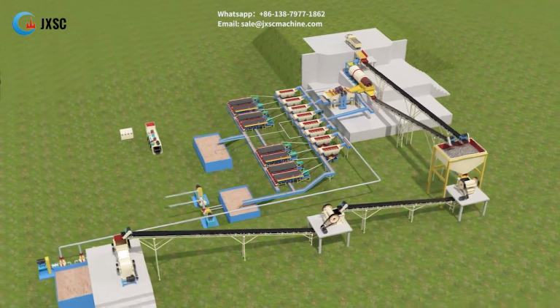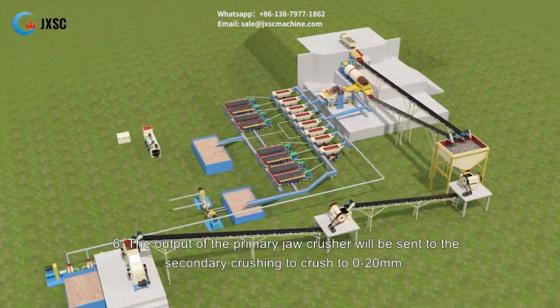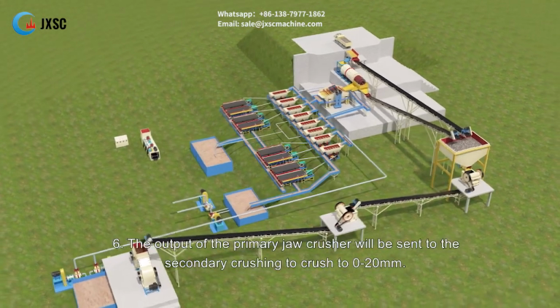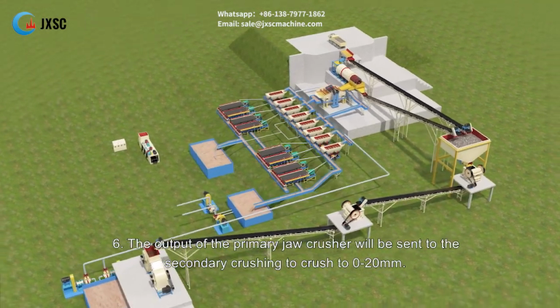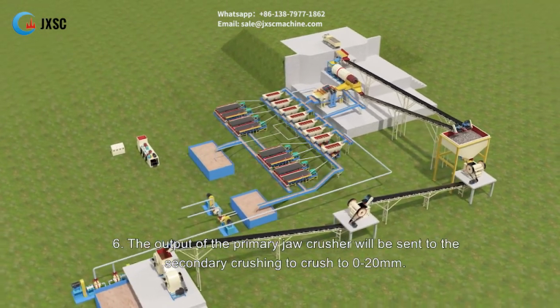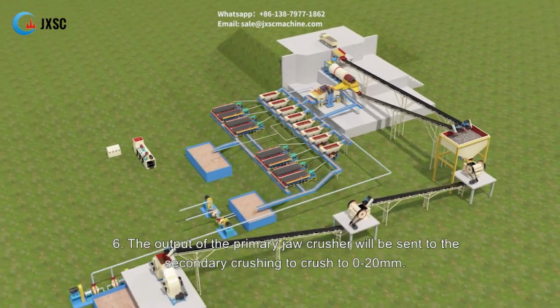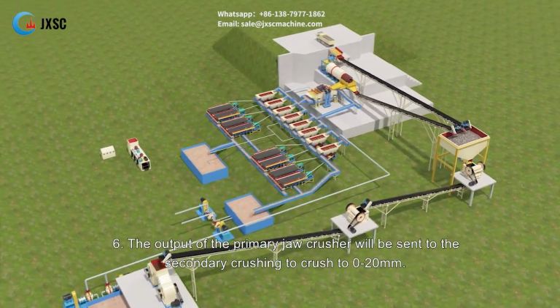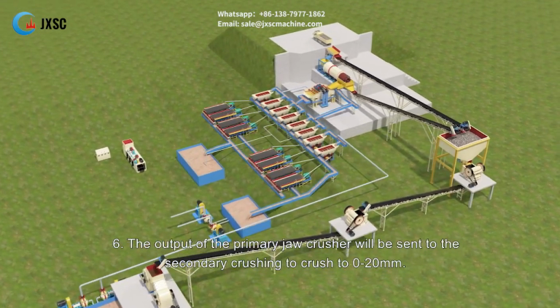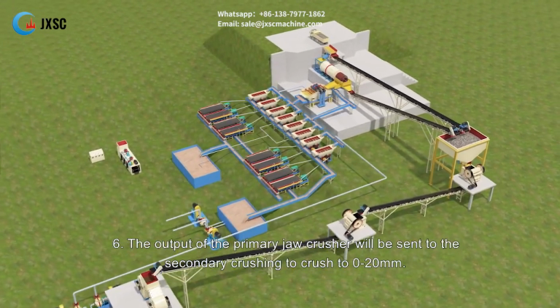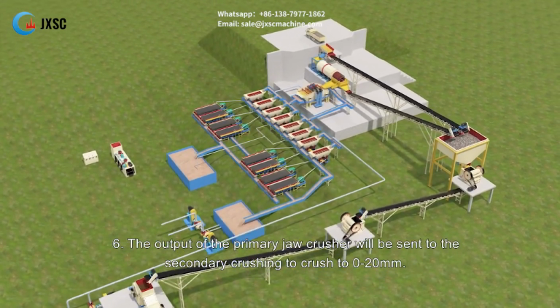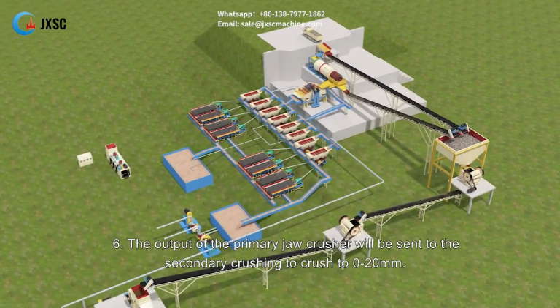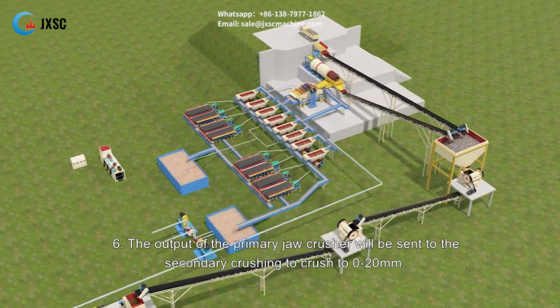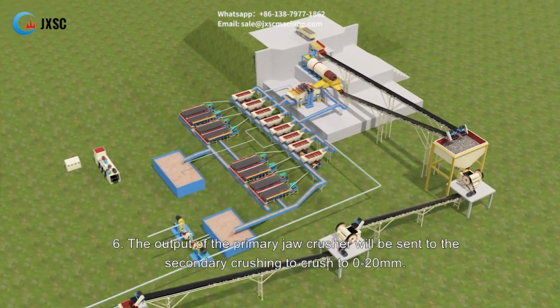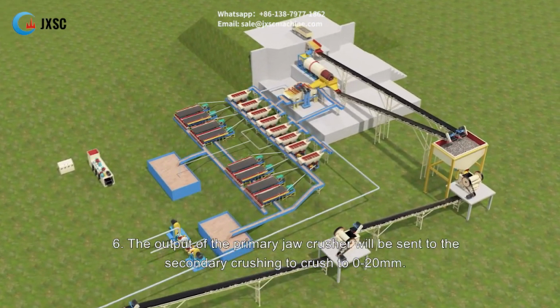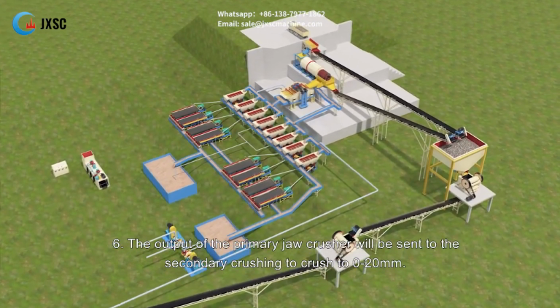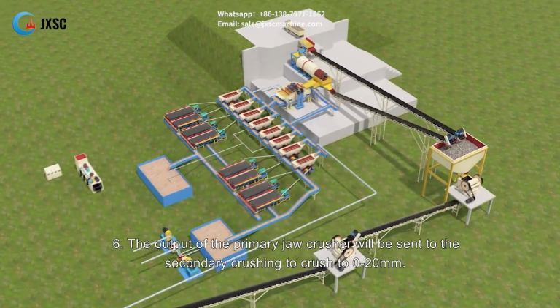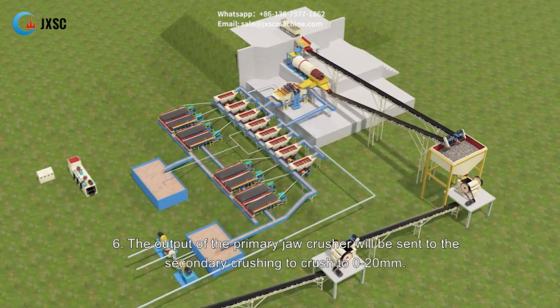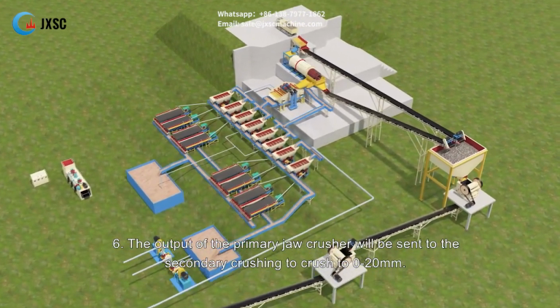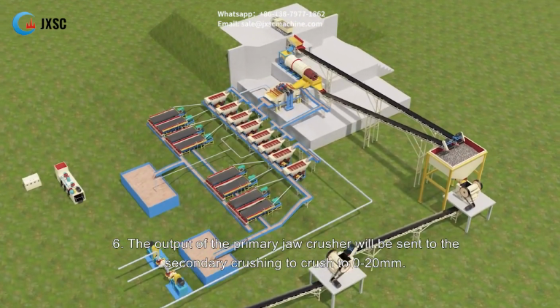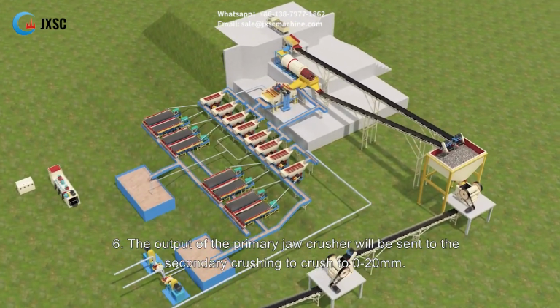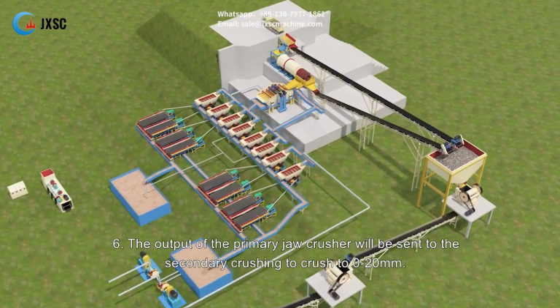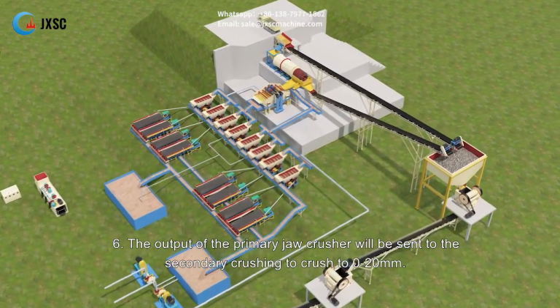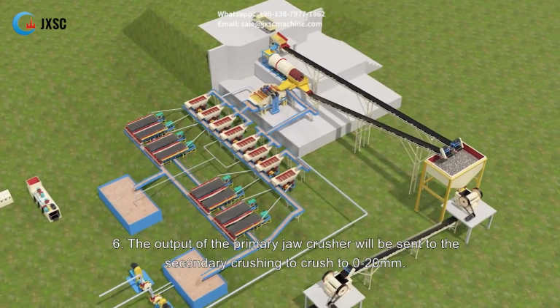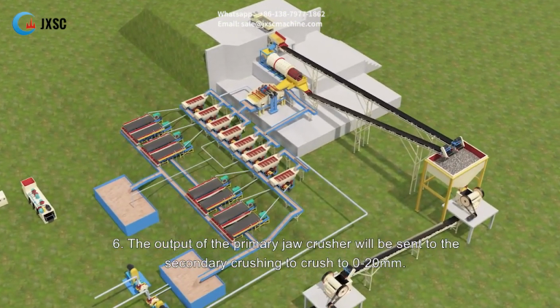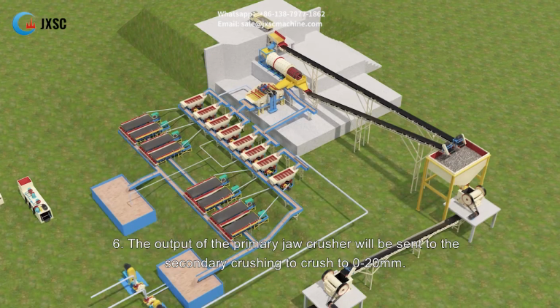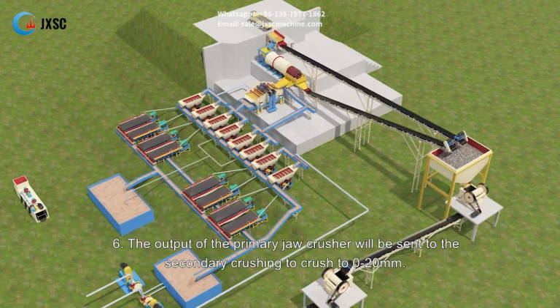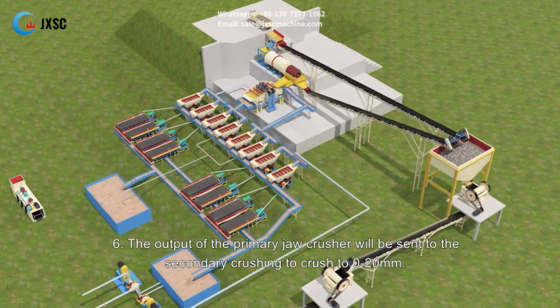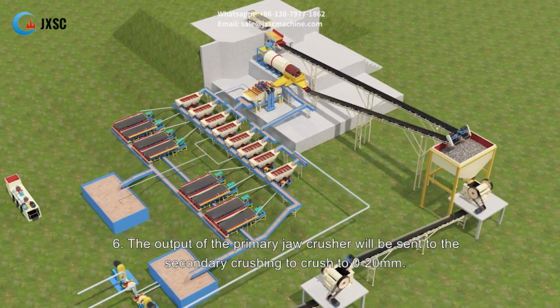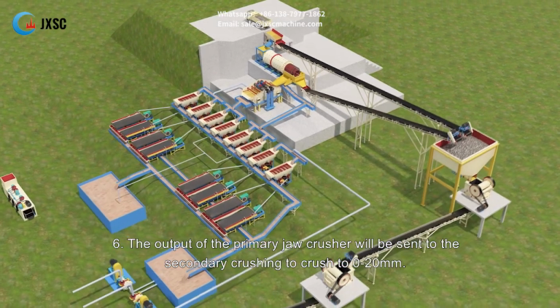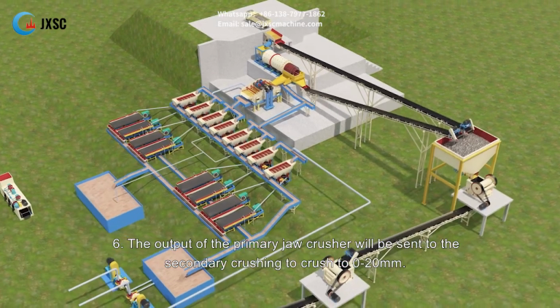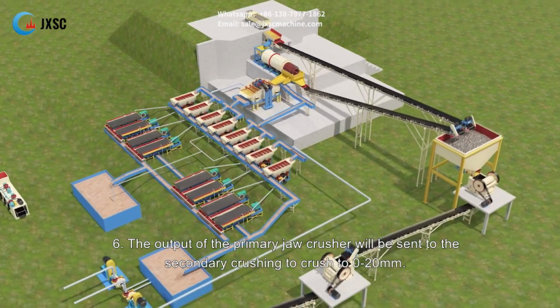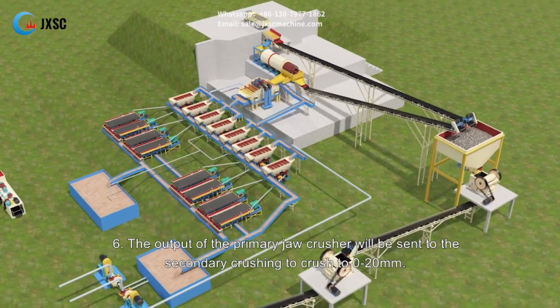Step six: the output of the primary jaw crusher will be sent to the secondary crushing to crush to 0 to 20 mm.